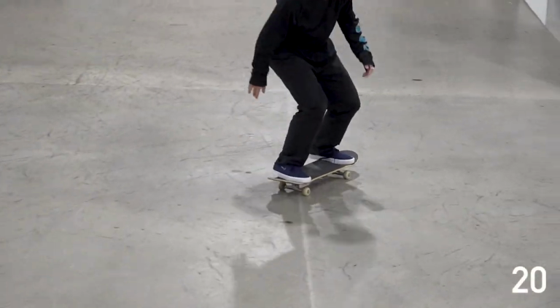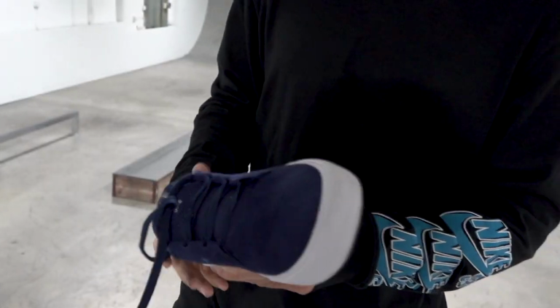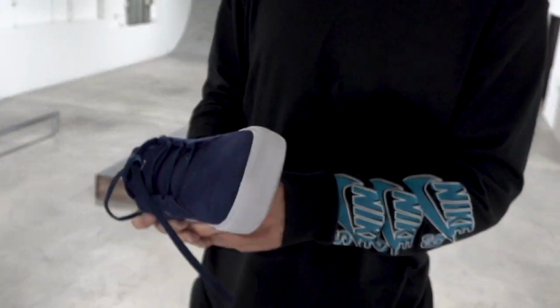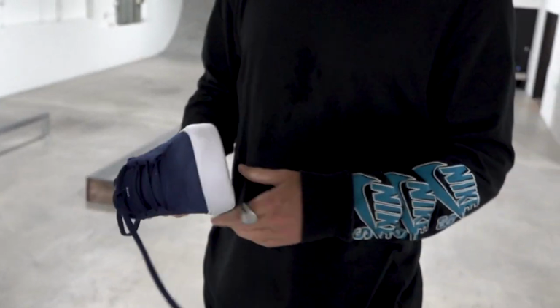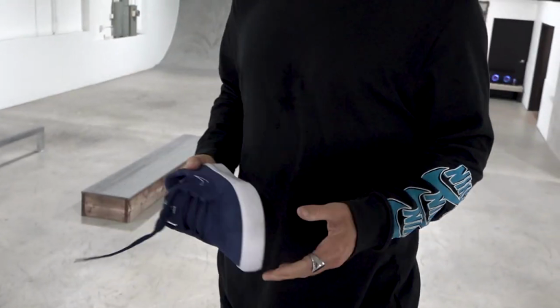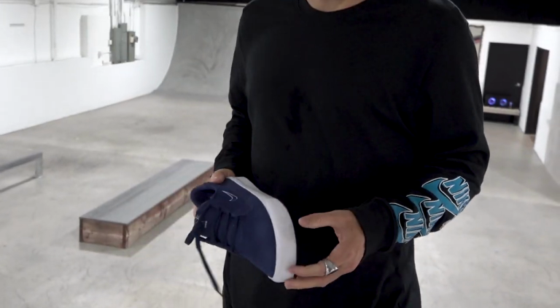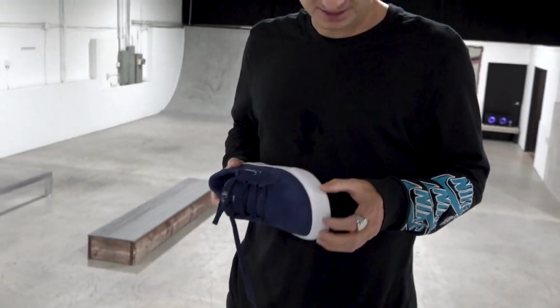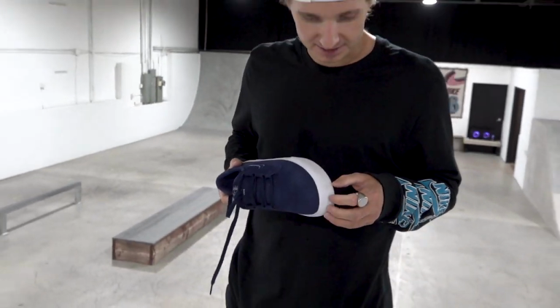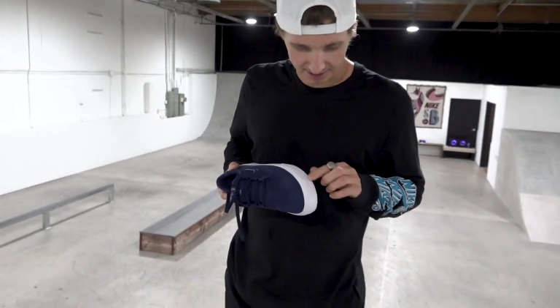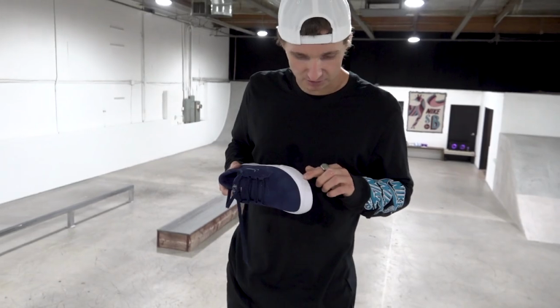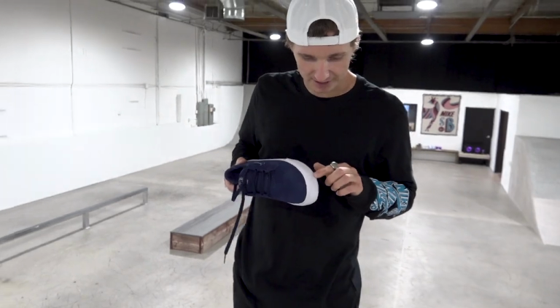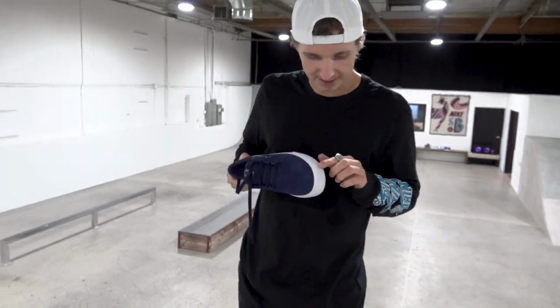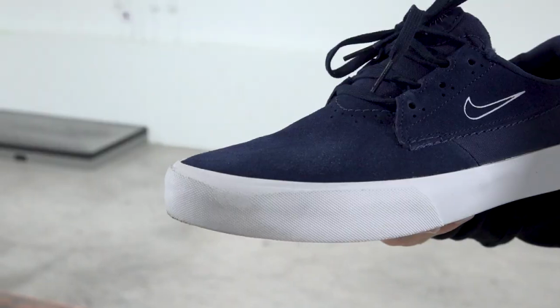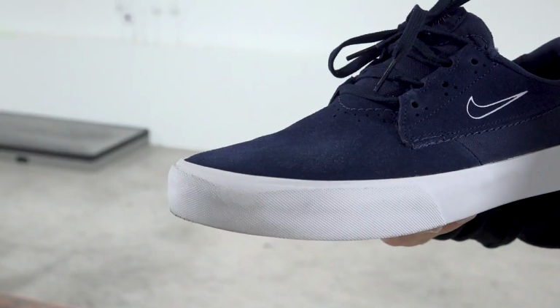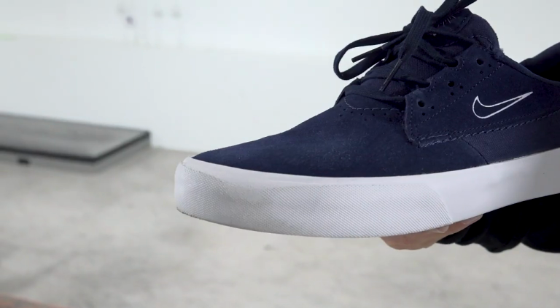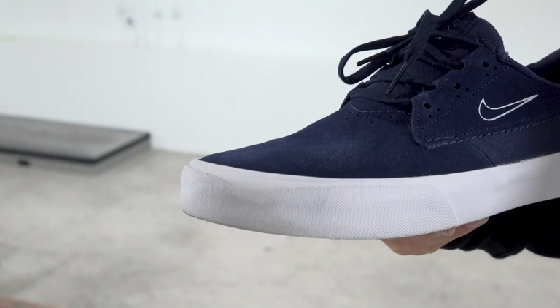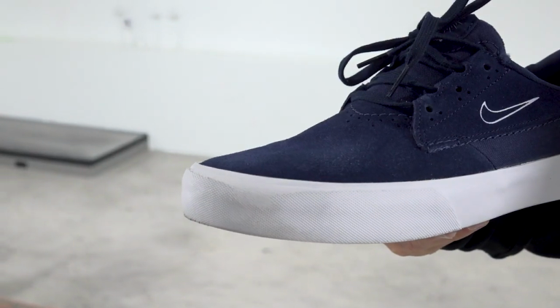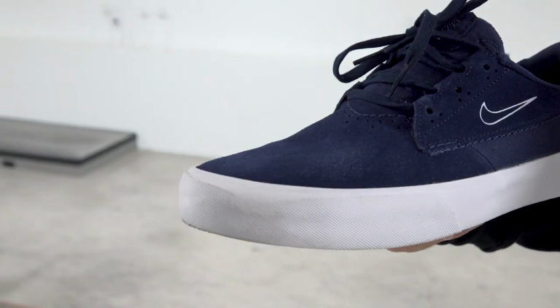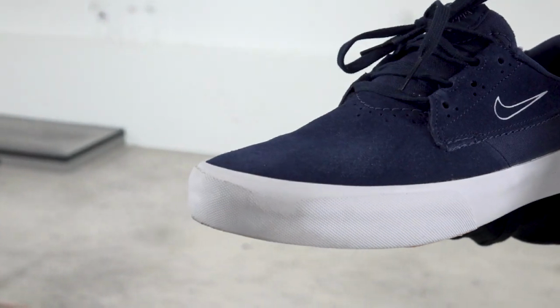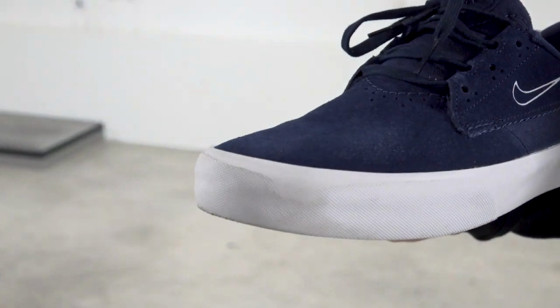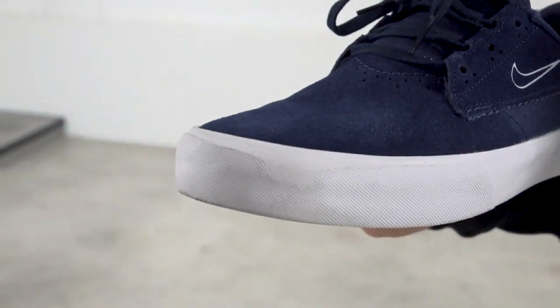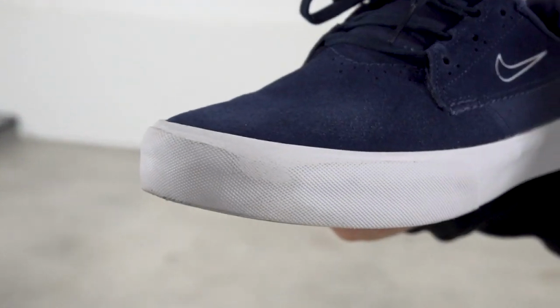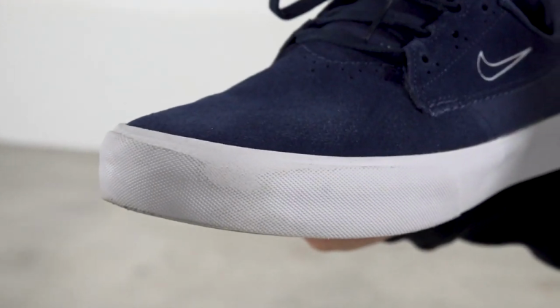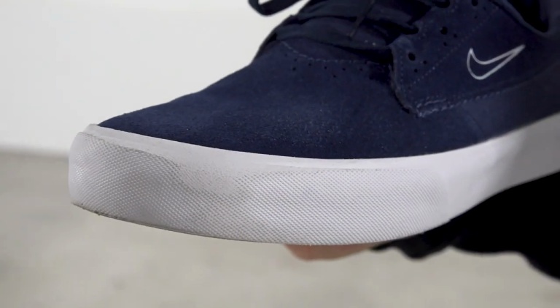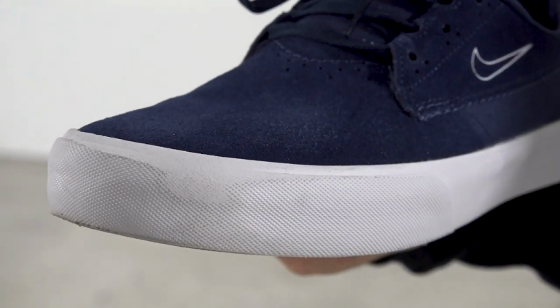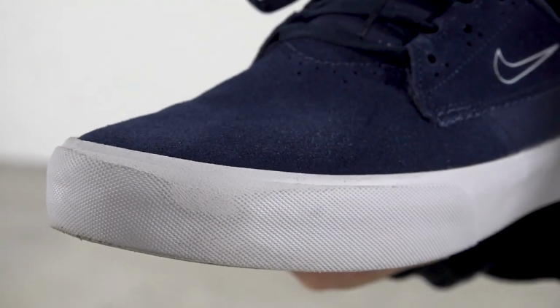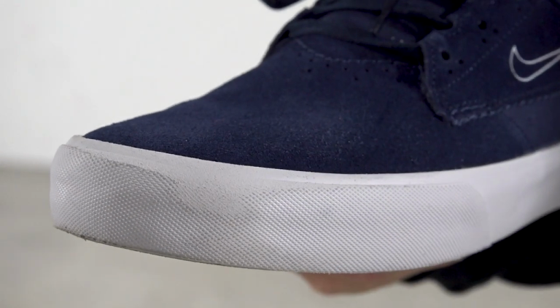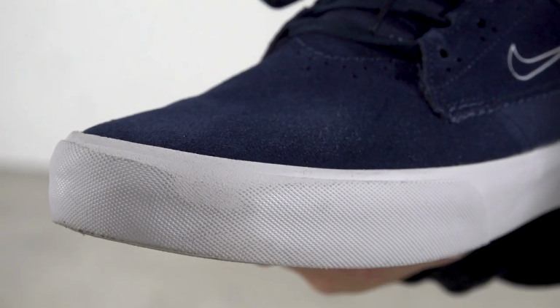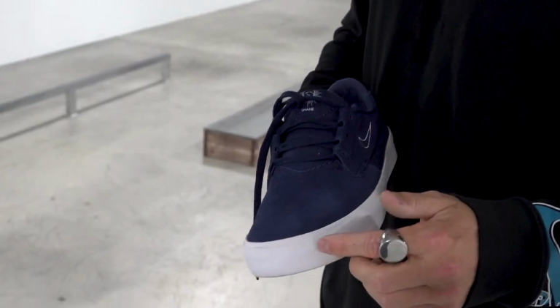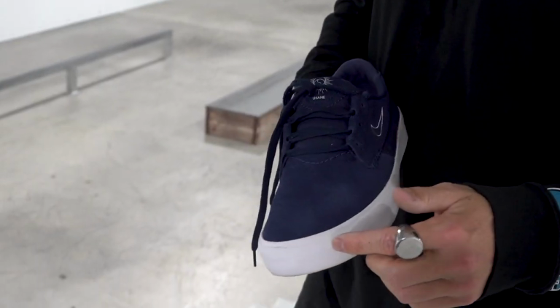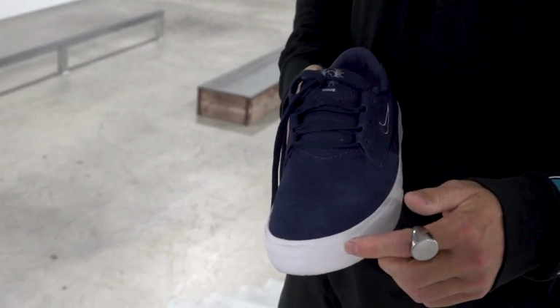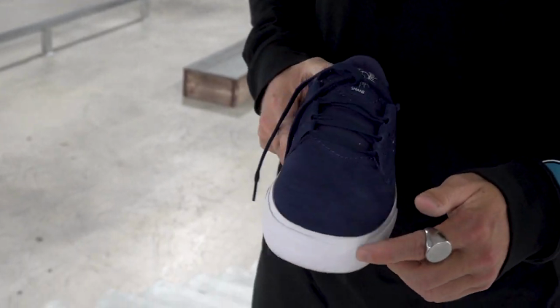Pretty good so far. It's really just started to wear down the tread a little bit. My flicks generally are in the top, but so far that's all we have.